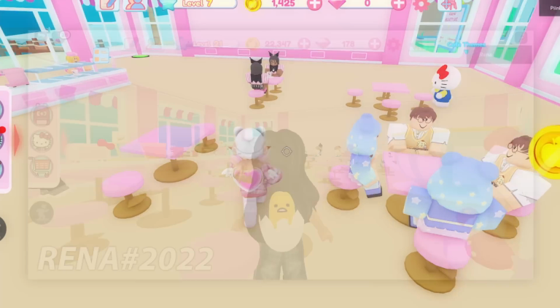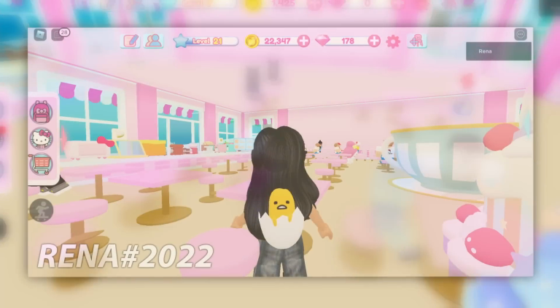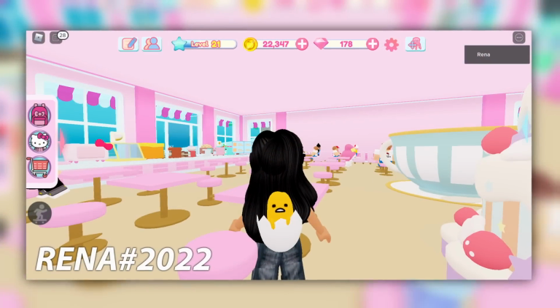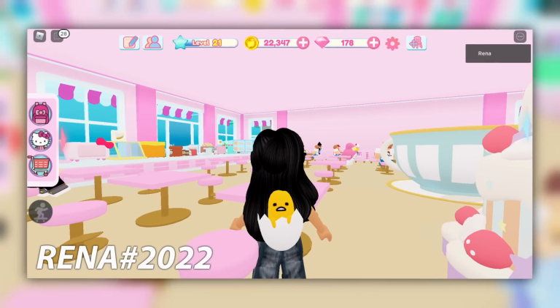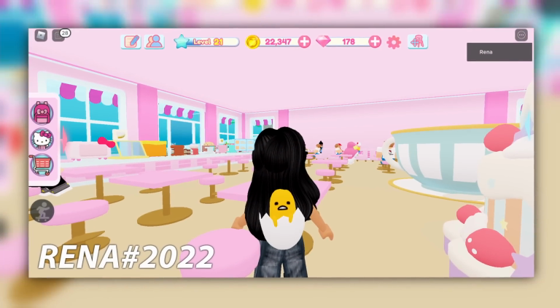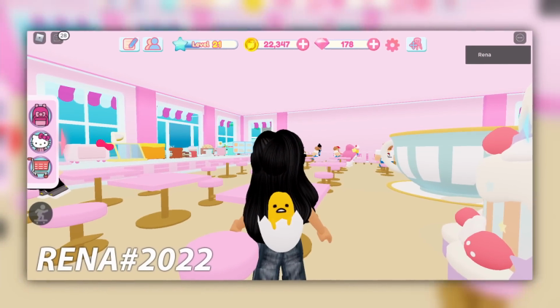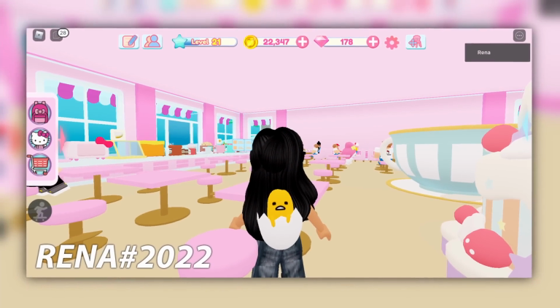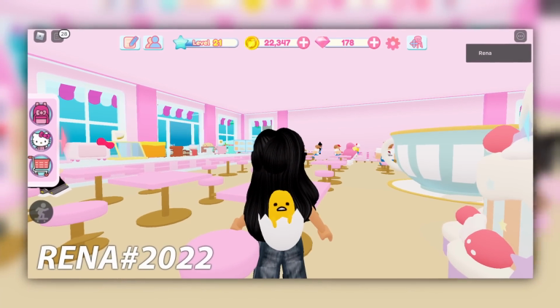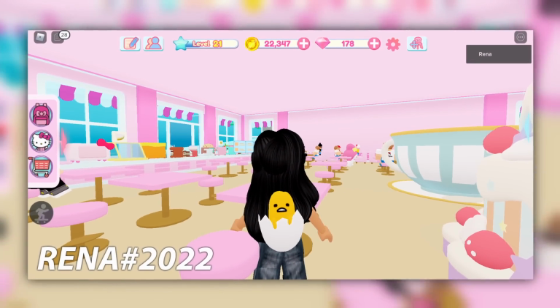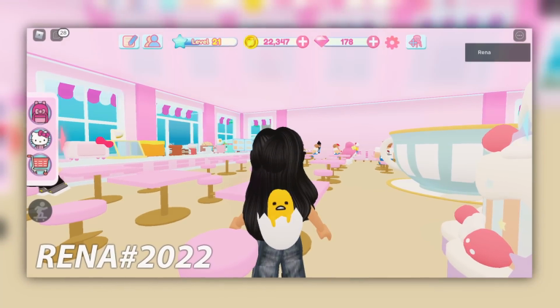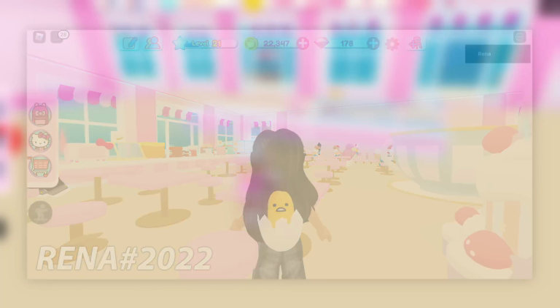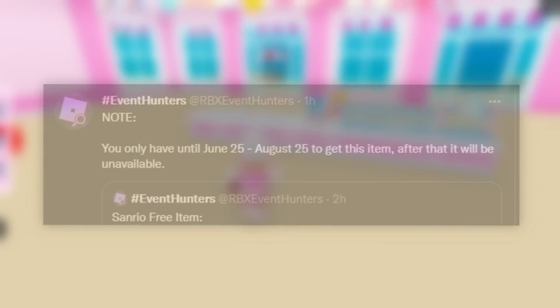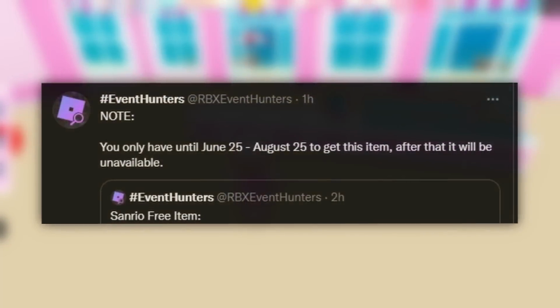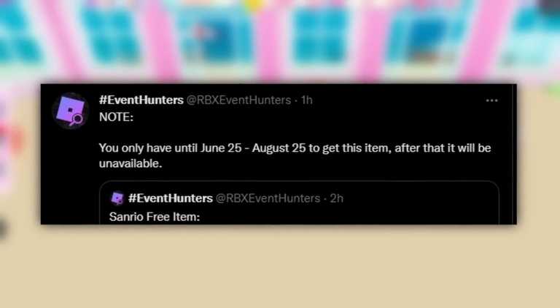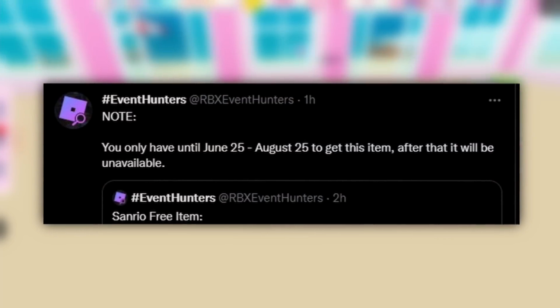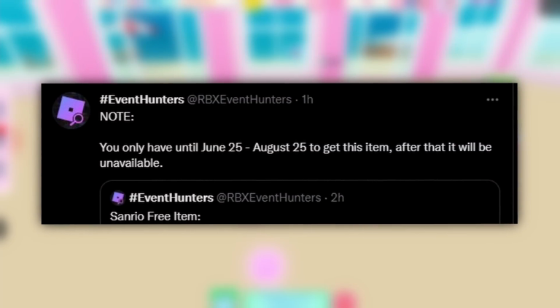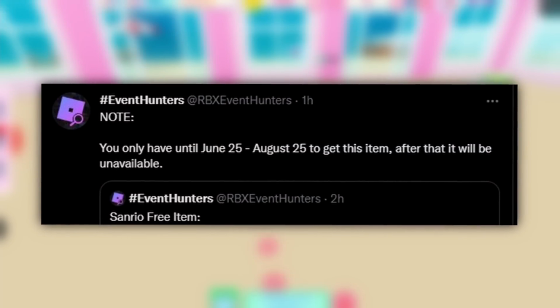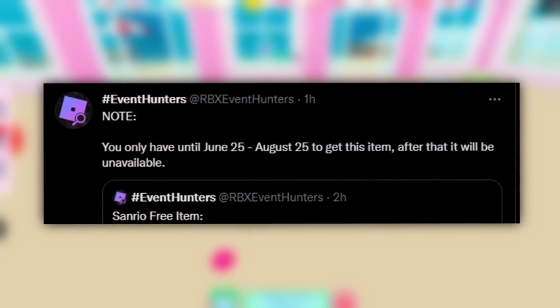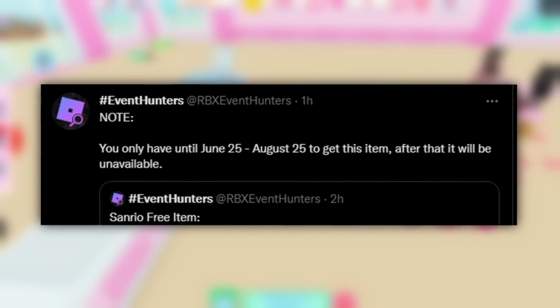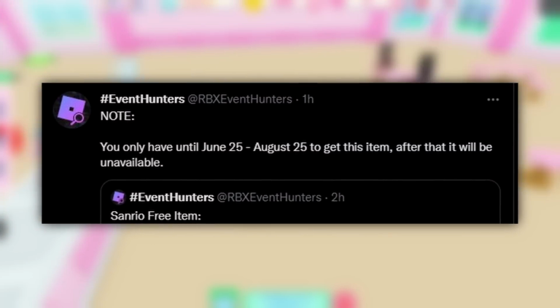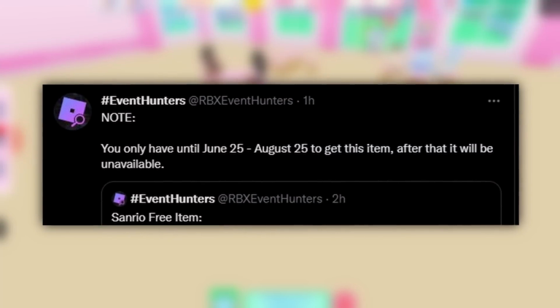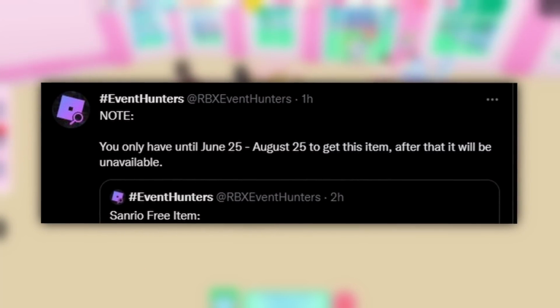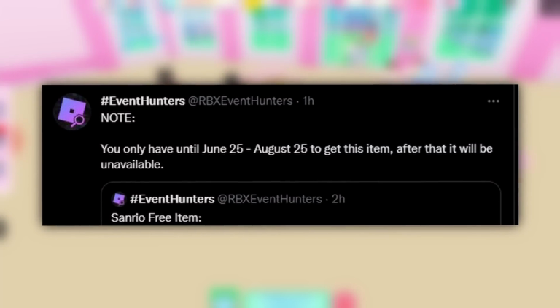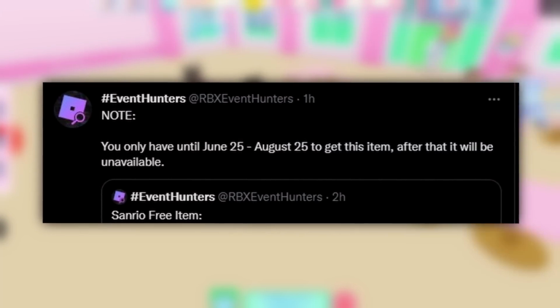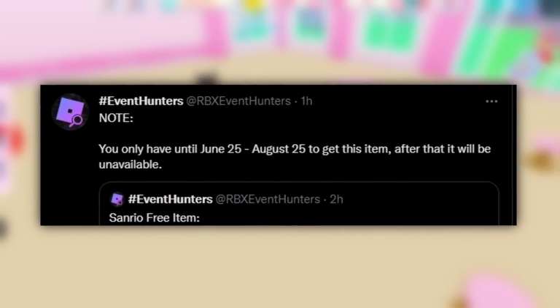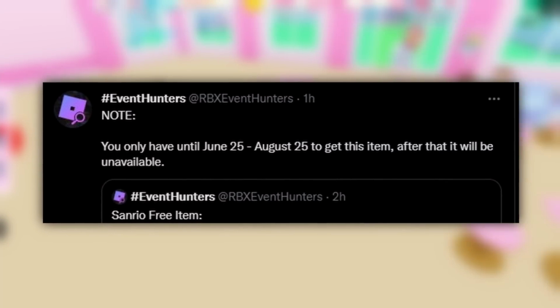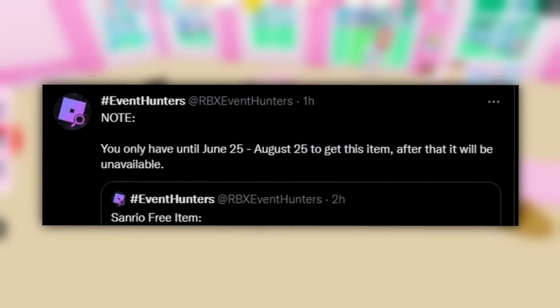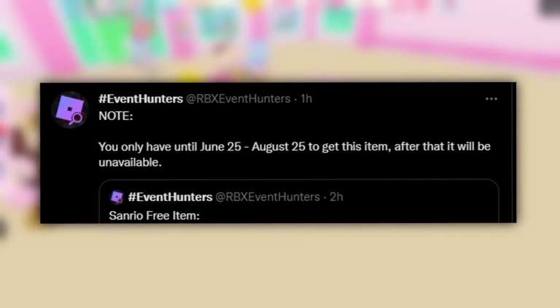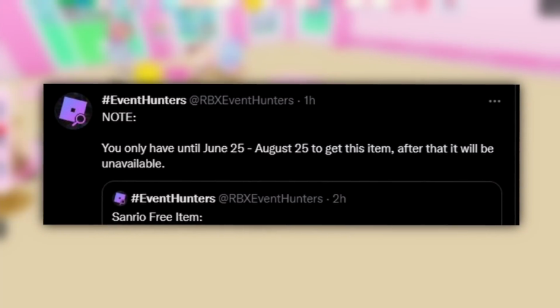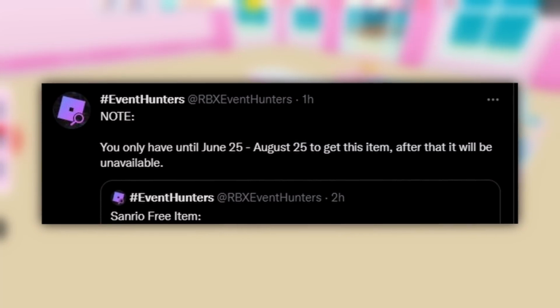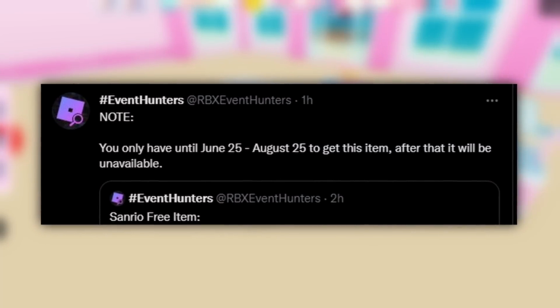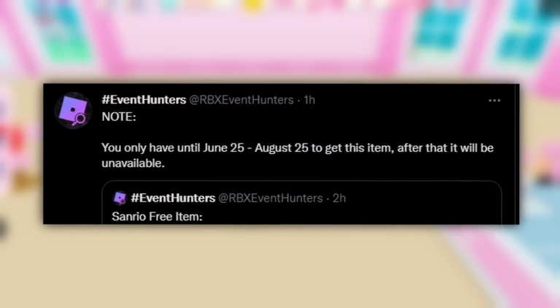Here's how the backpack looks in game. Also, this item will be available until August 25th, so get it now.